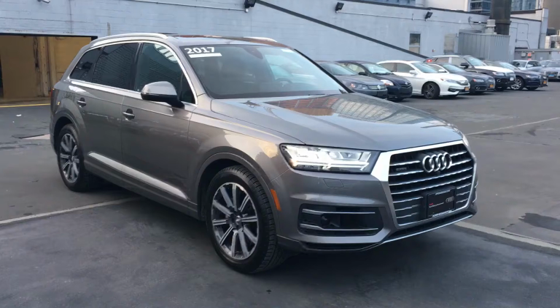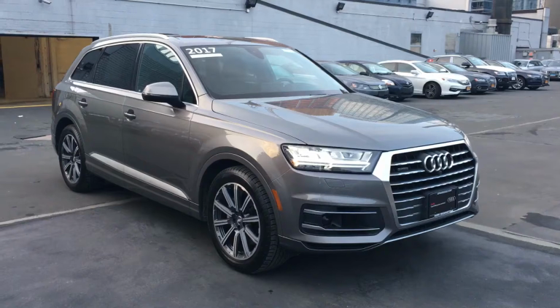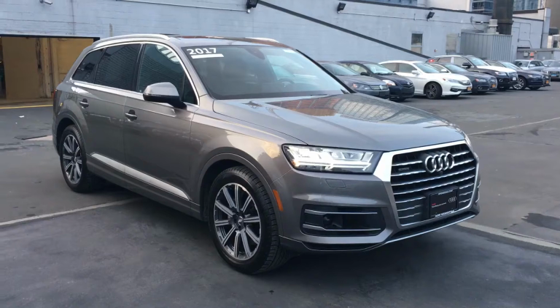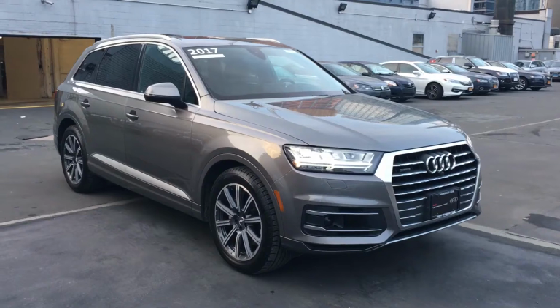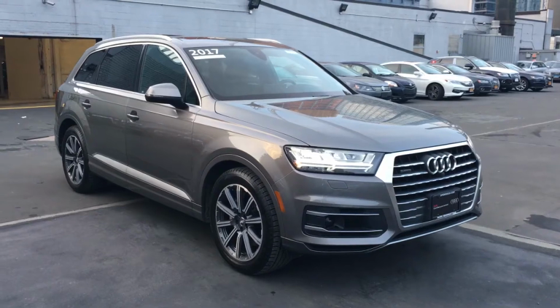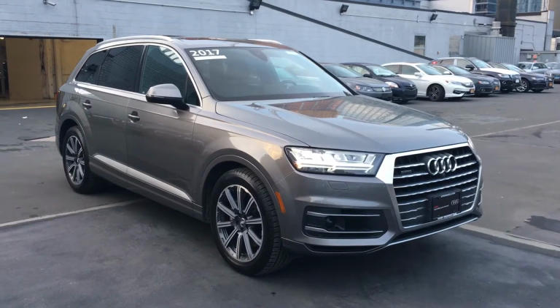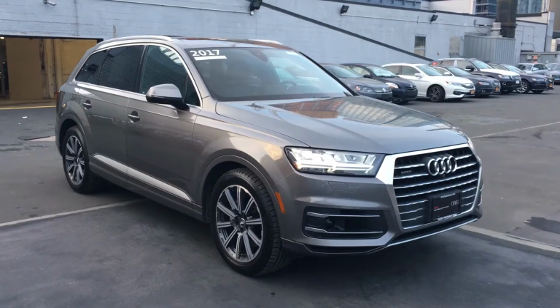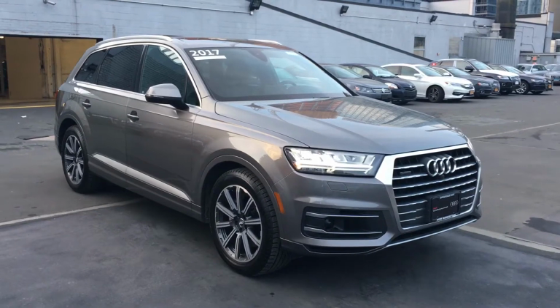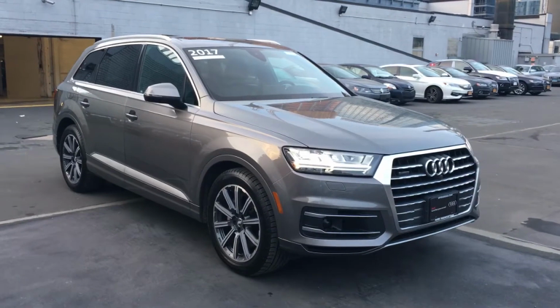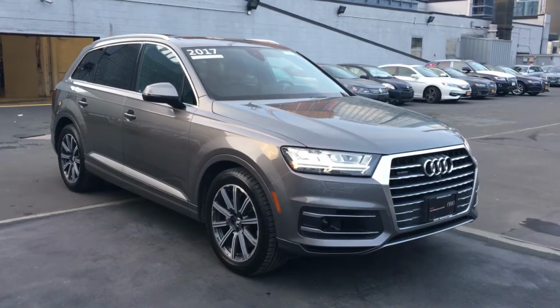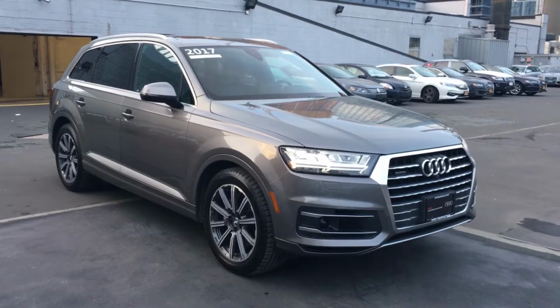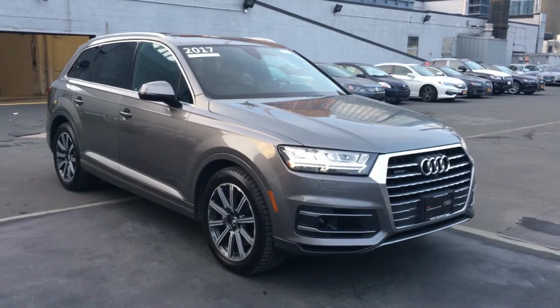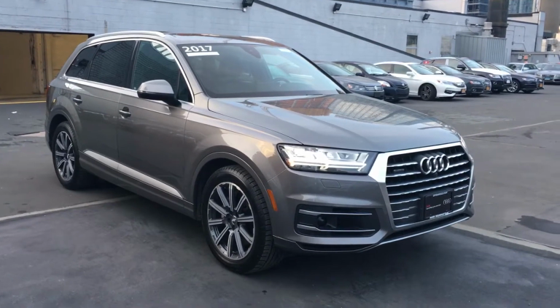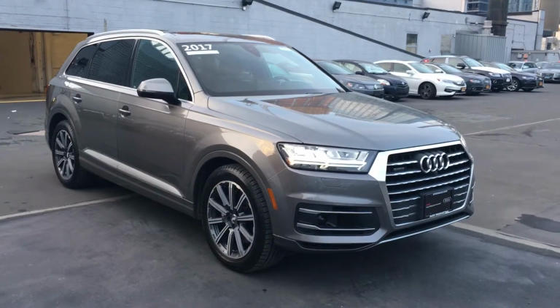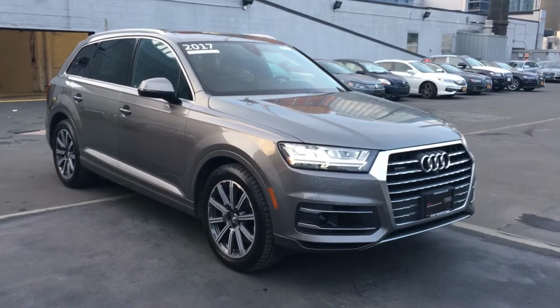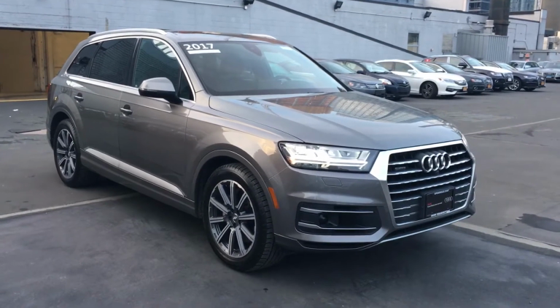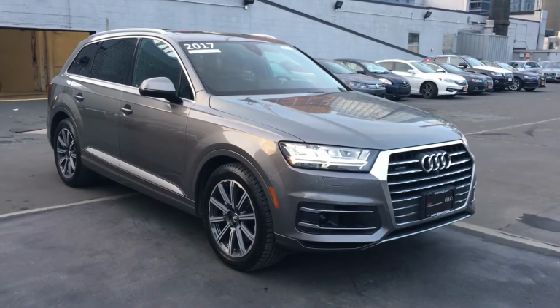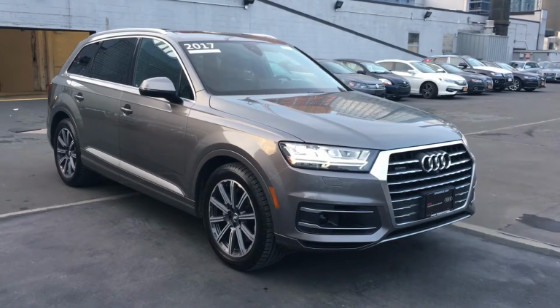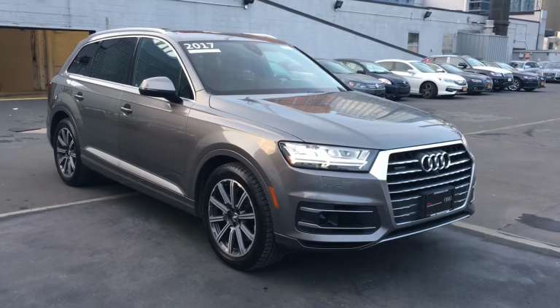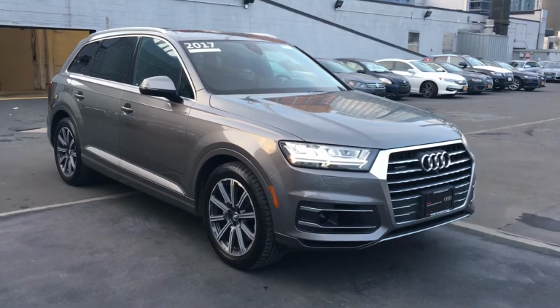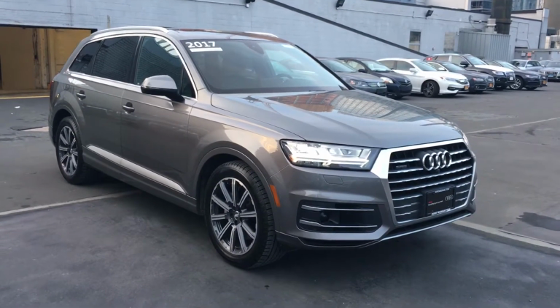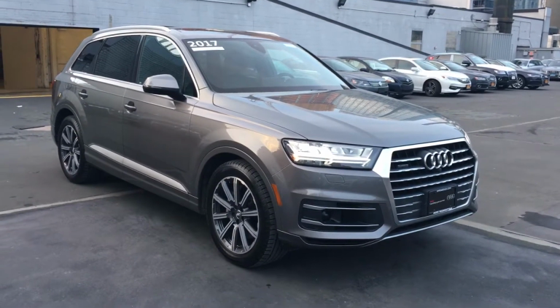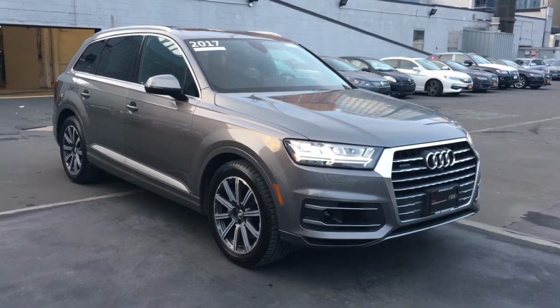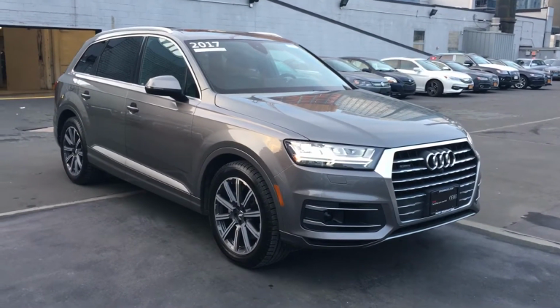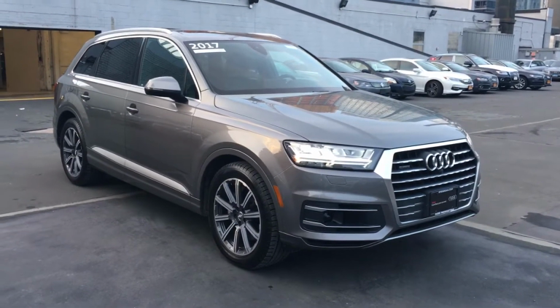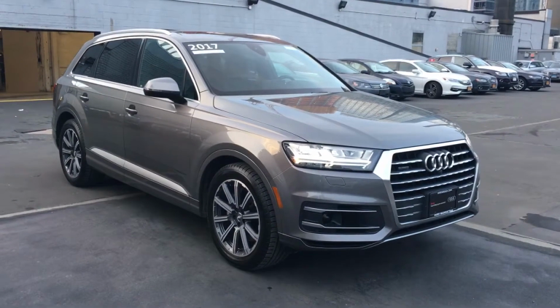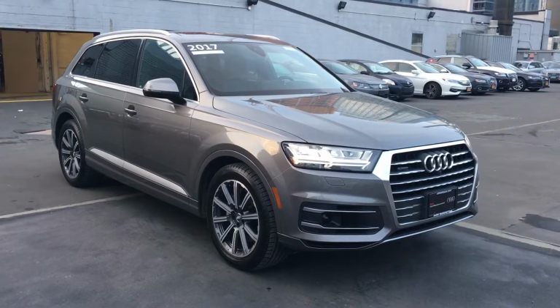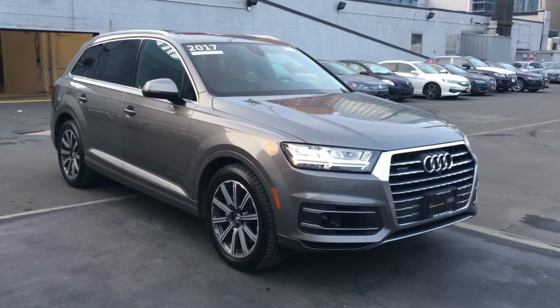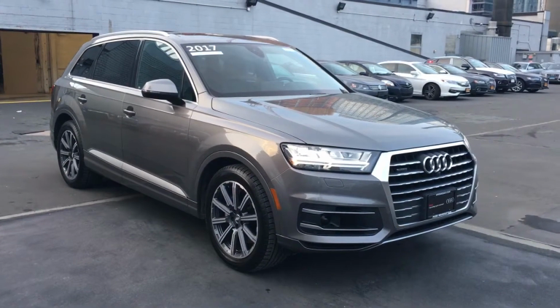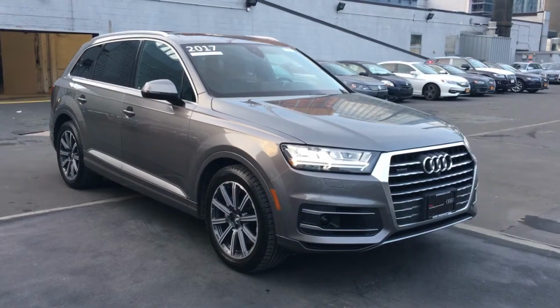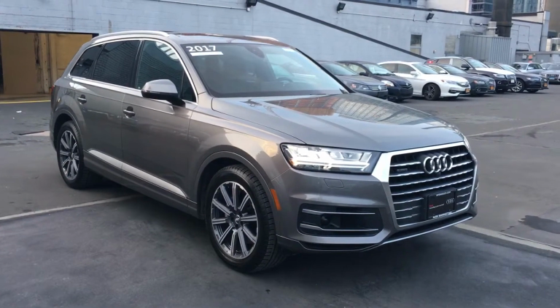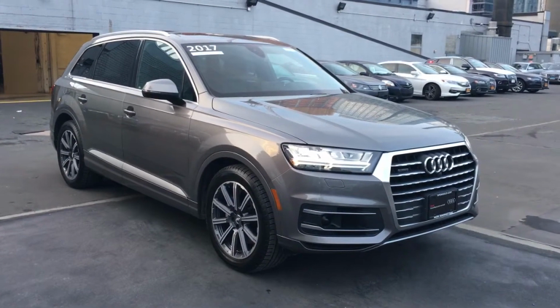Hello, it's Levani from Audi Manhattan. I want to do a quick video for you on this 2017 Audi Q7.